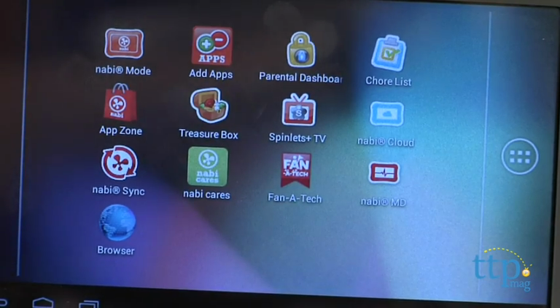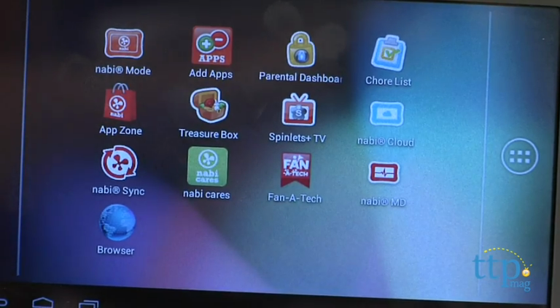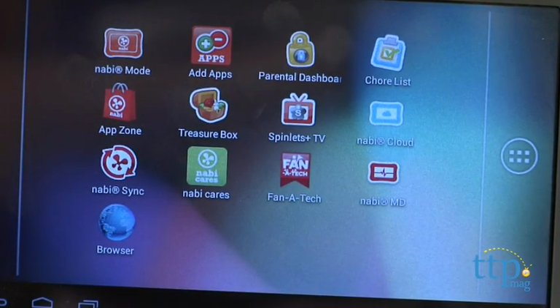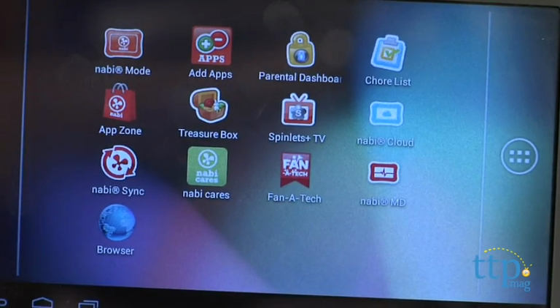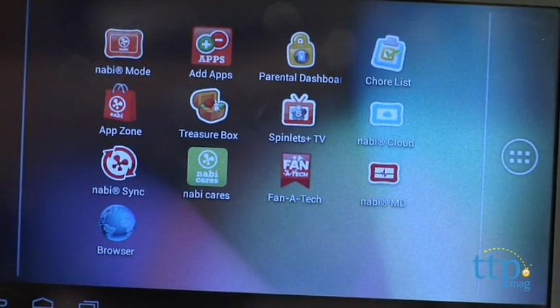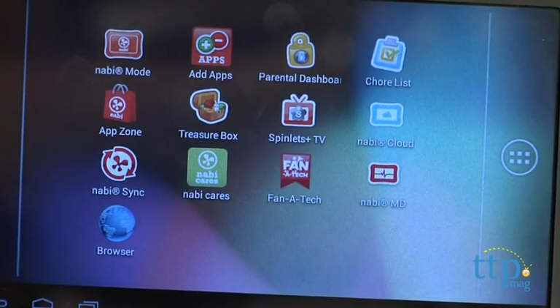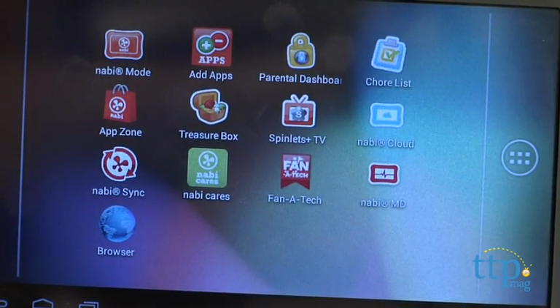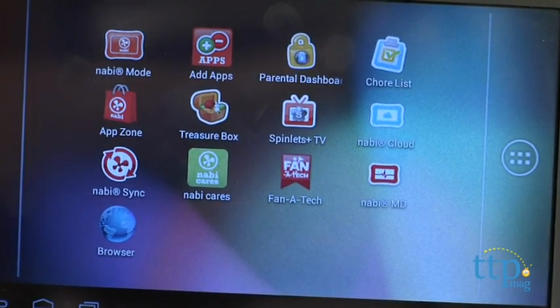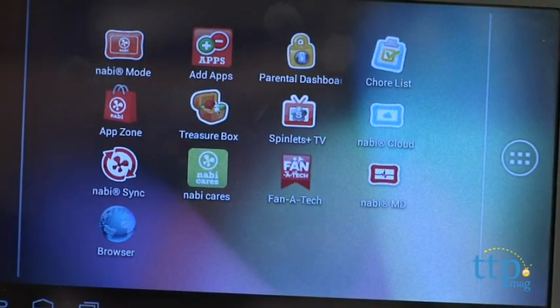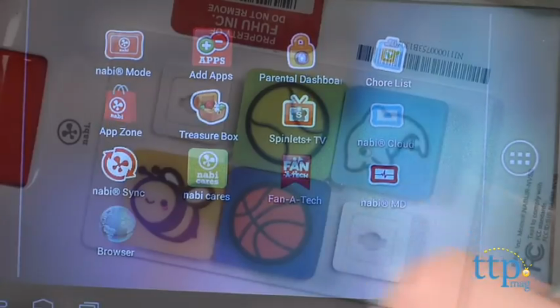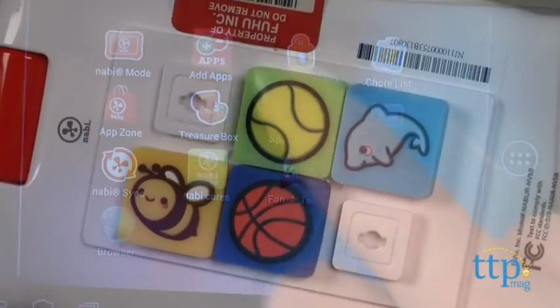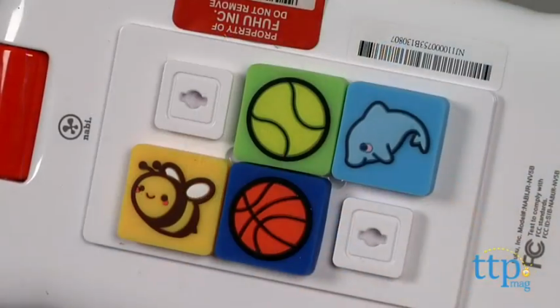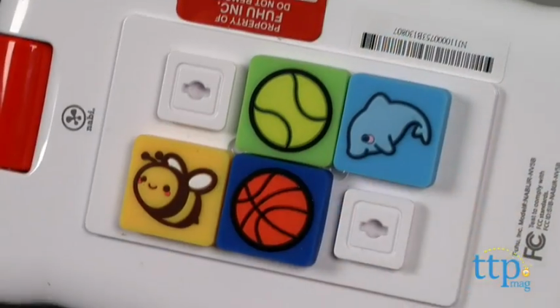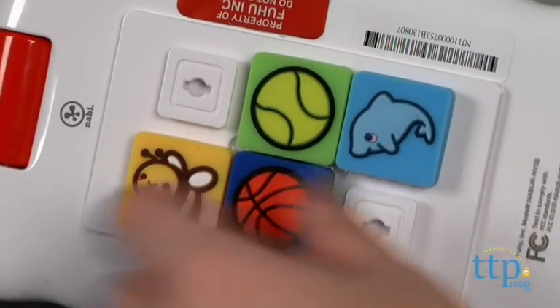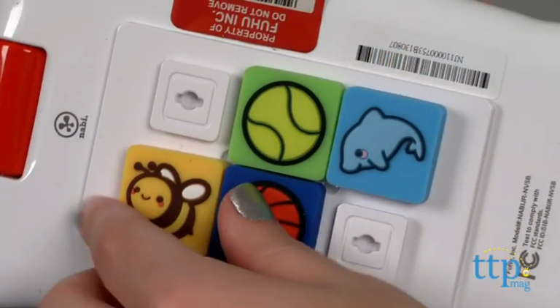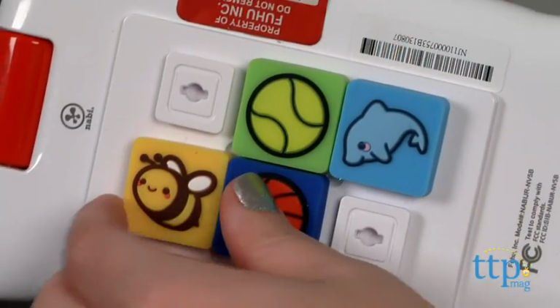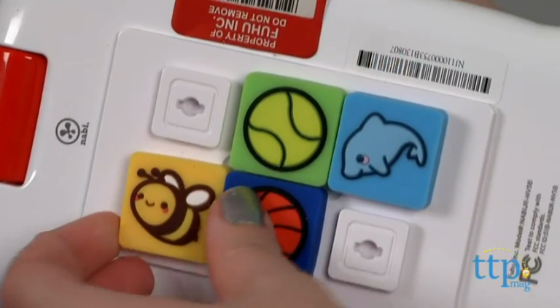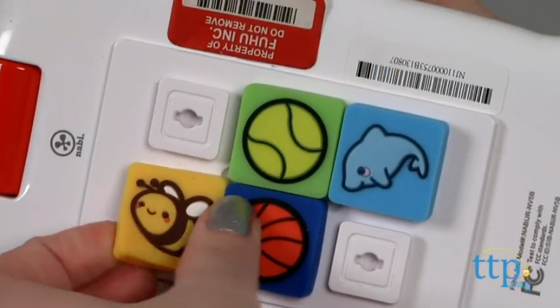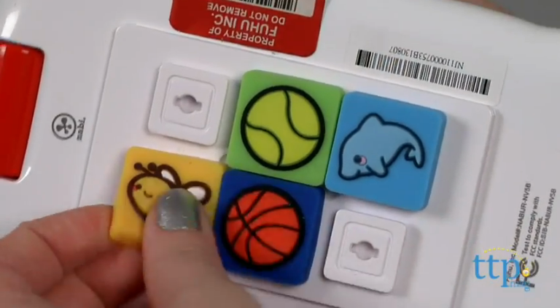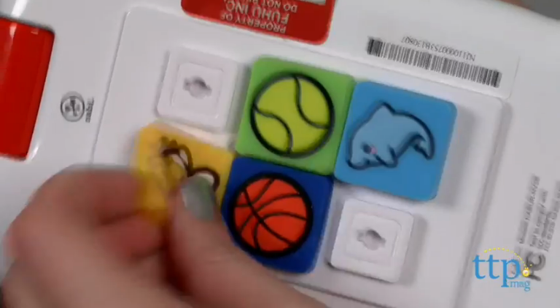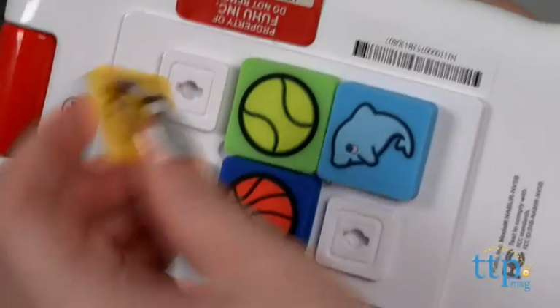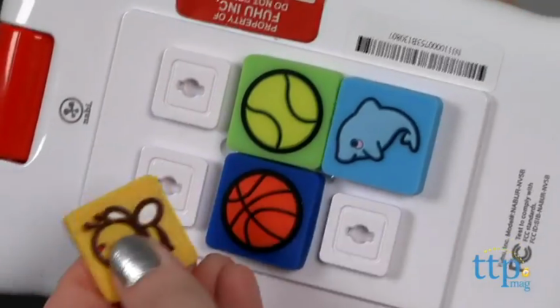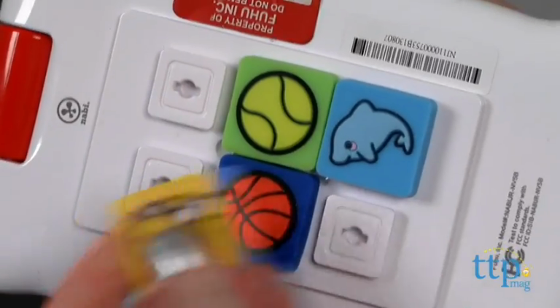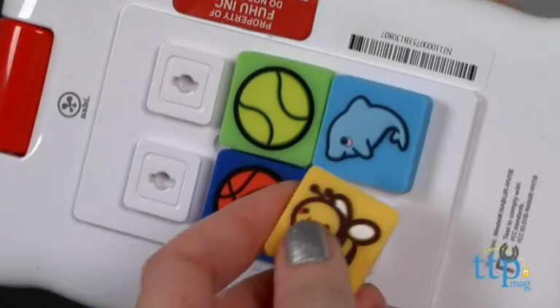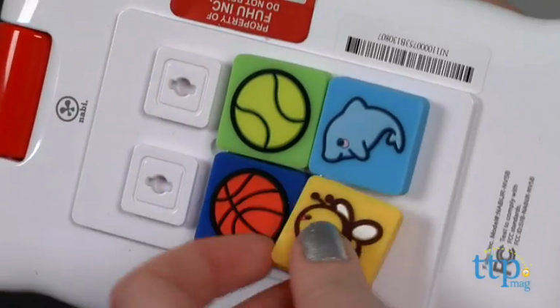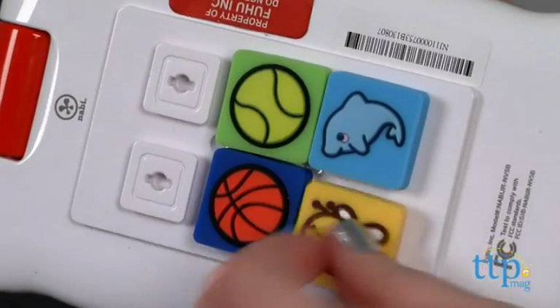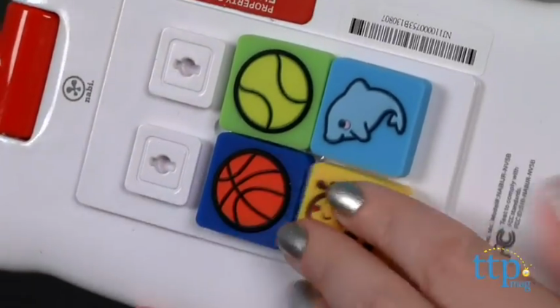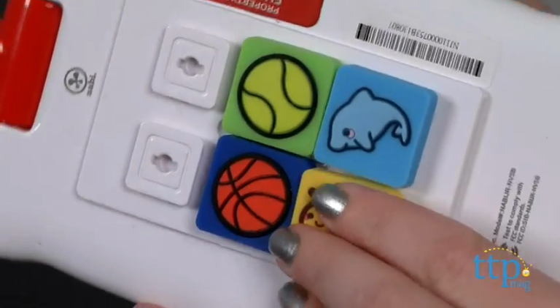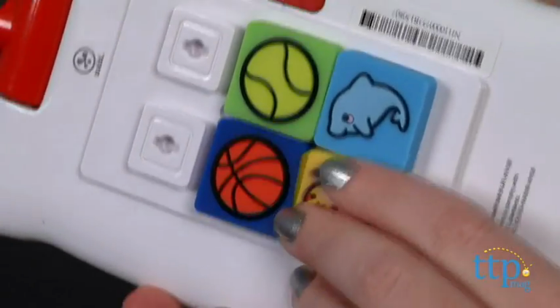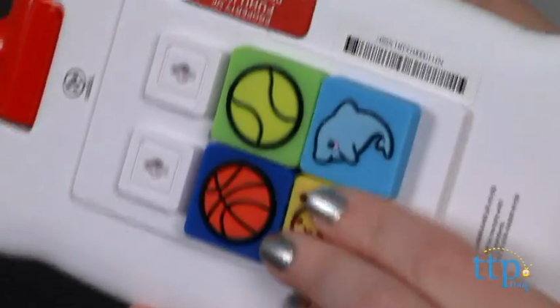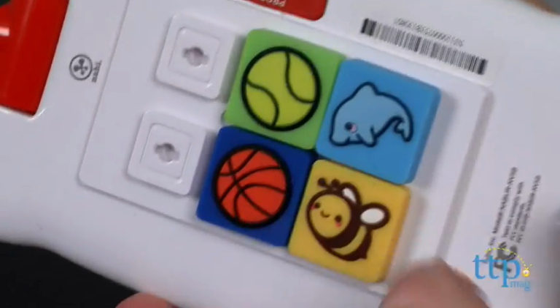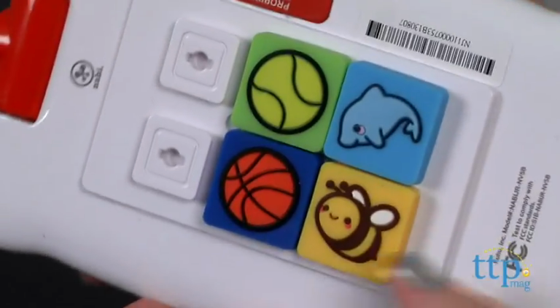There is also a grid on the back of the tablet that kids can accessorize with Kinabis. Four are included, and others are sold separately.